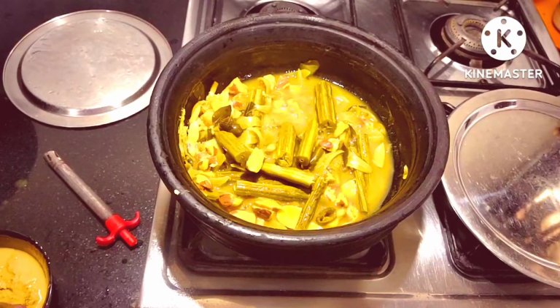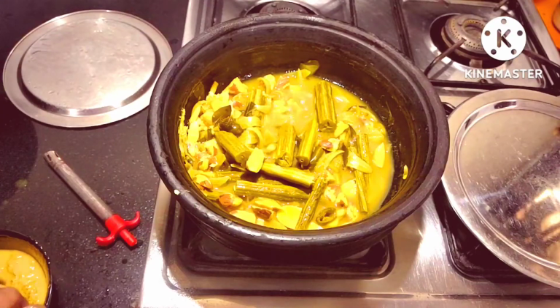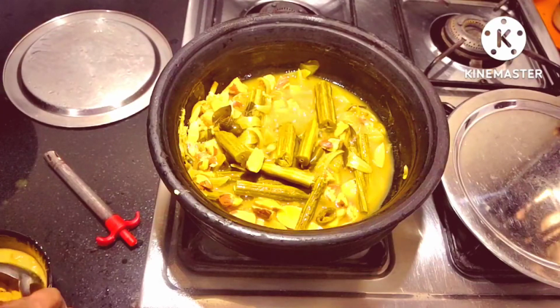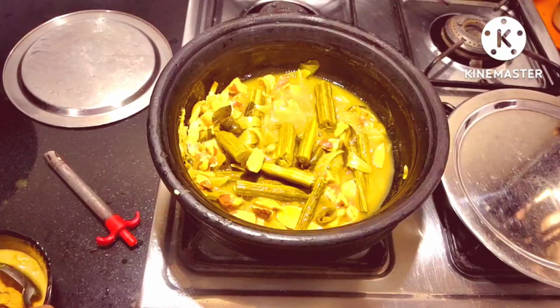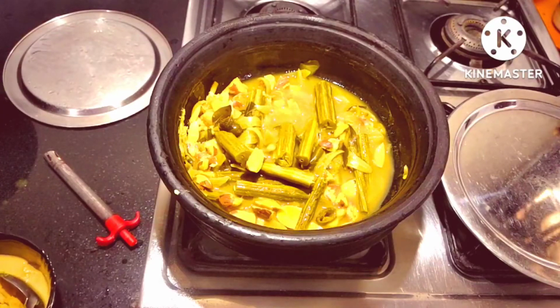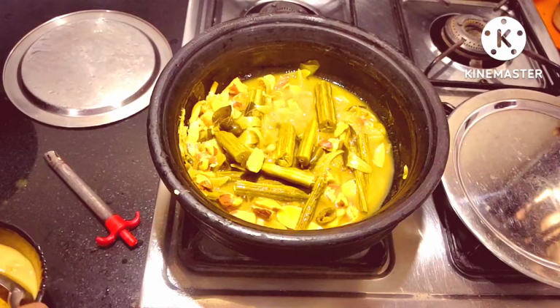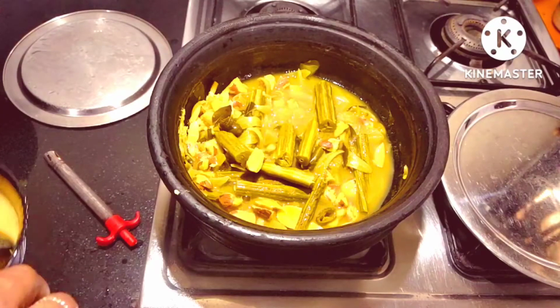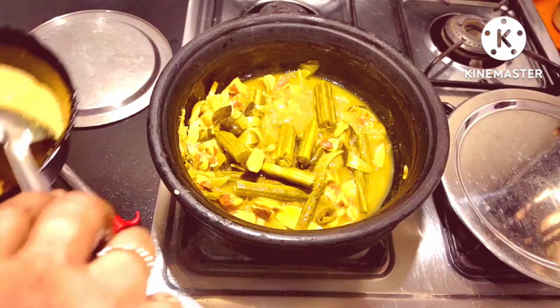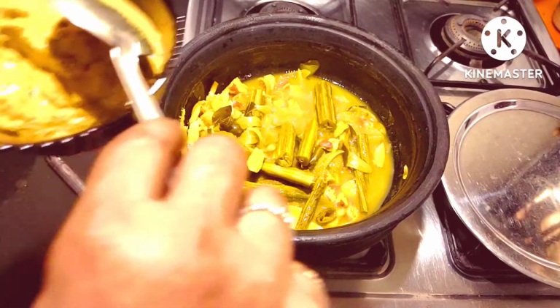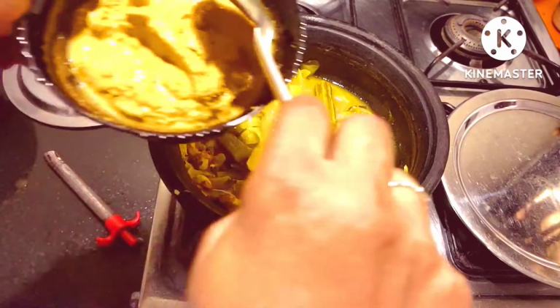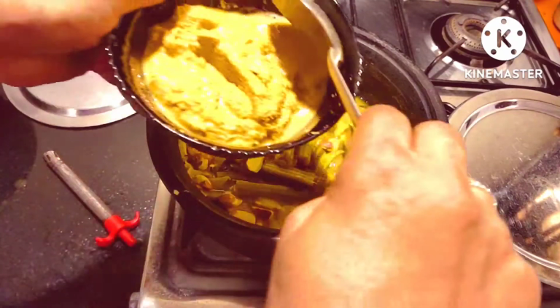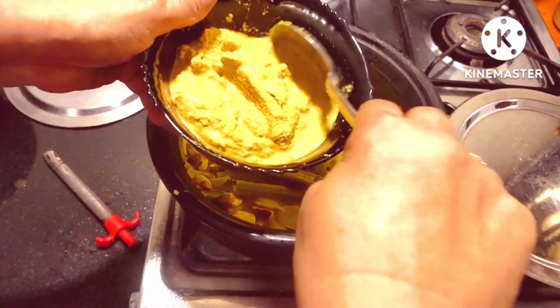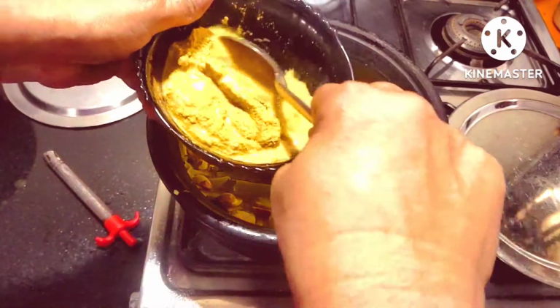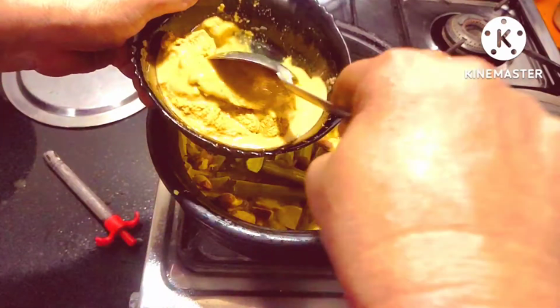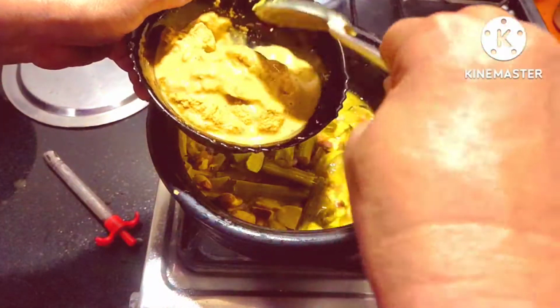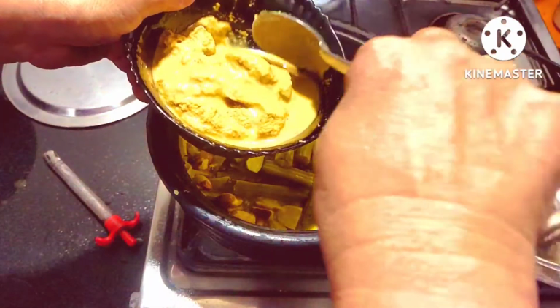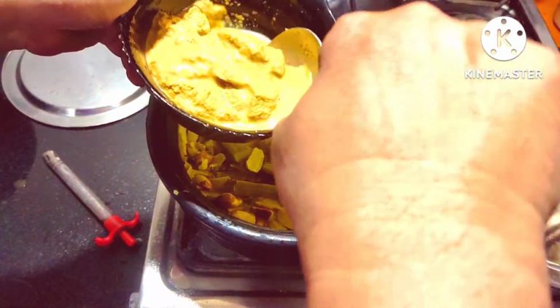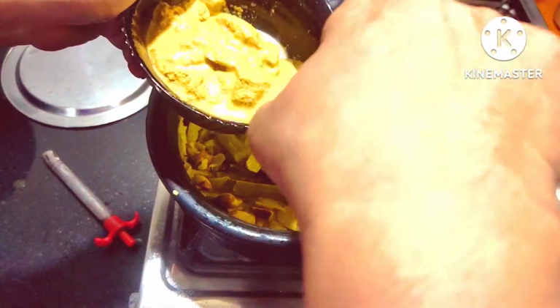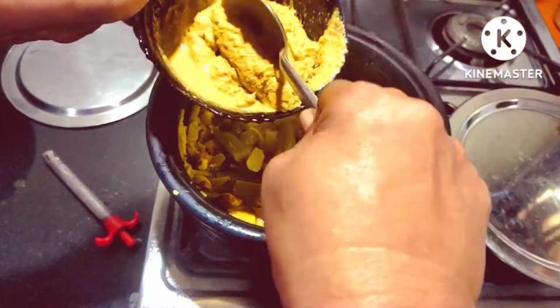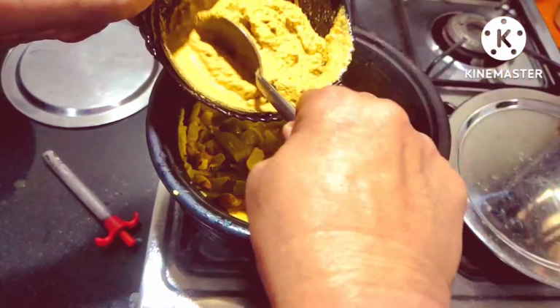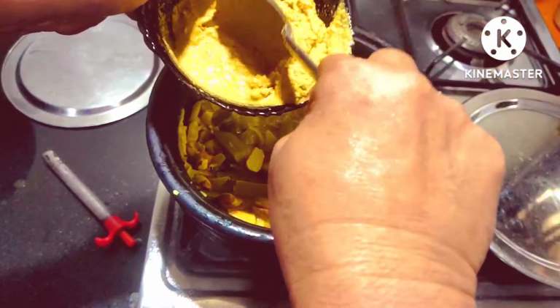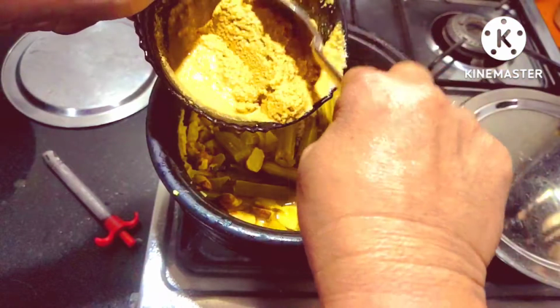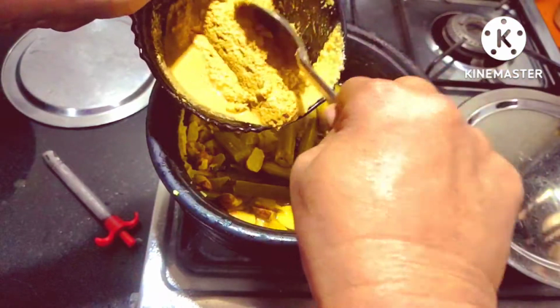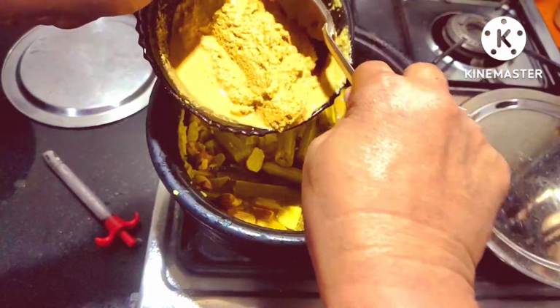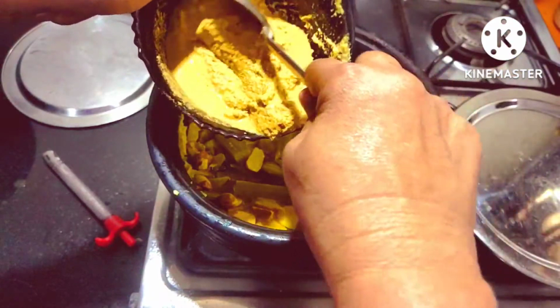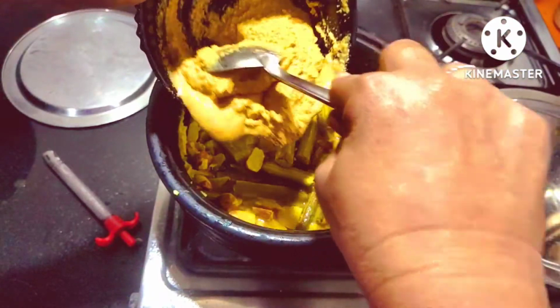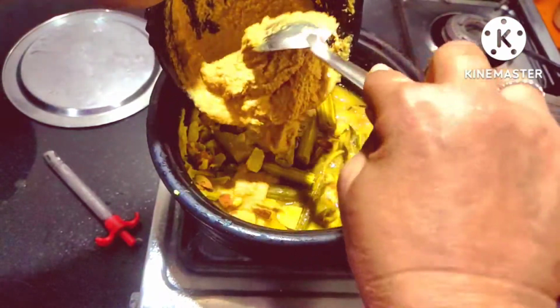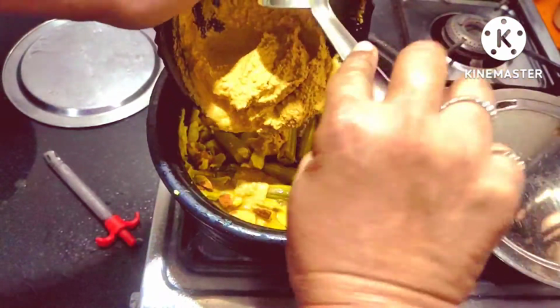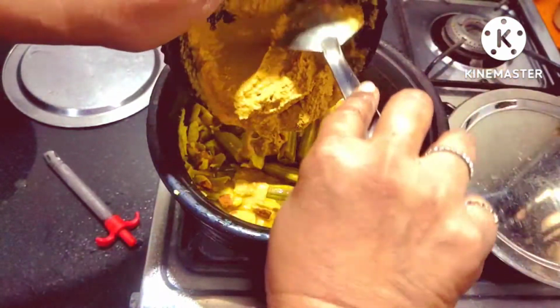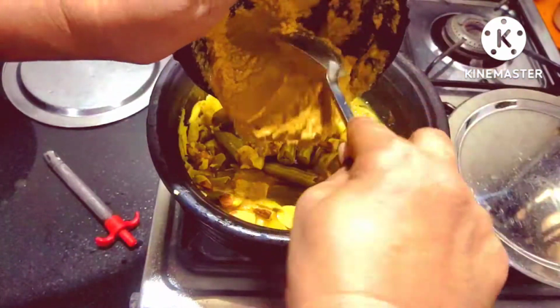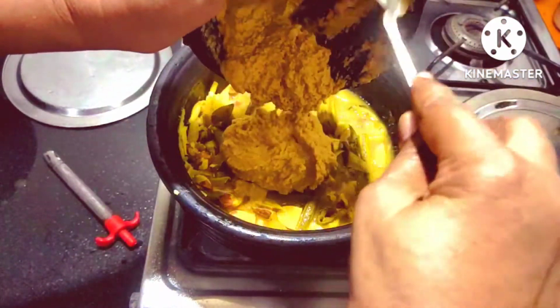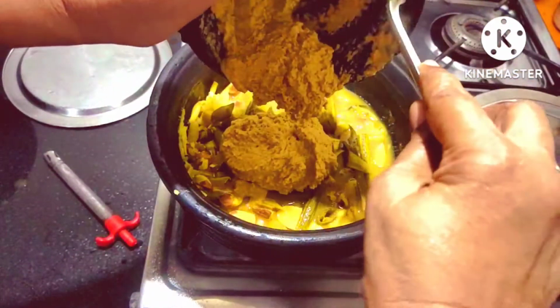Hi everyone, welcome back to the Rasputa and Krak. I am going to make a recipe for 4 vegetables.